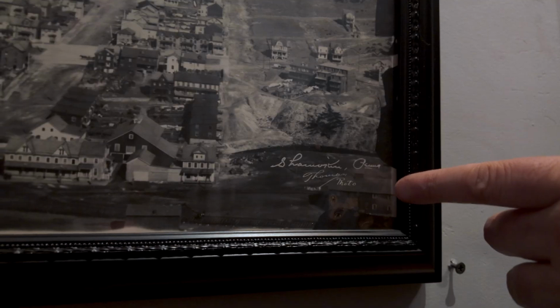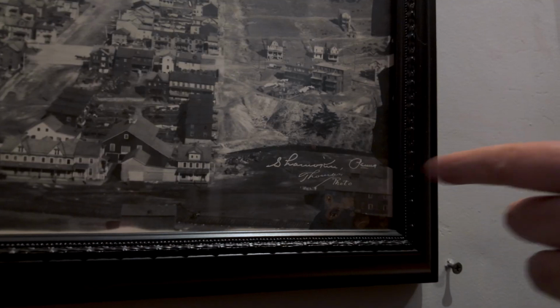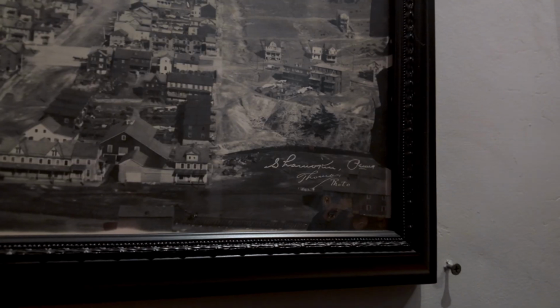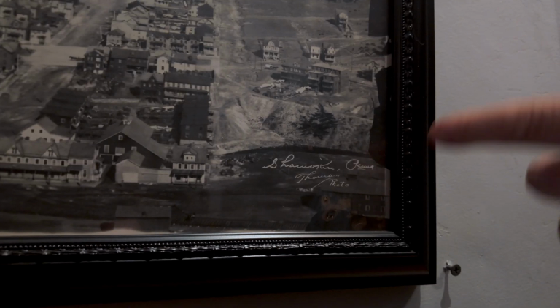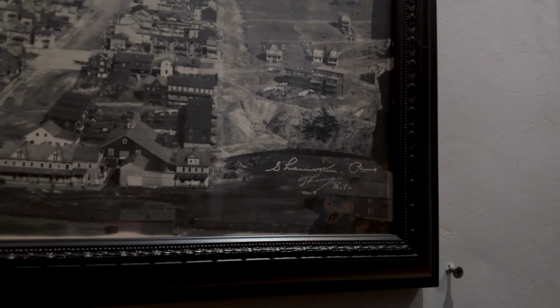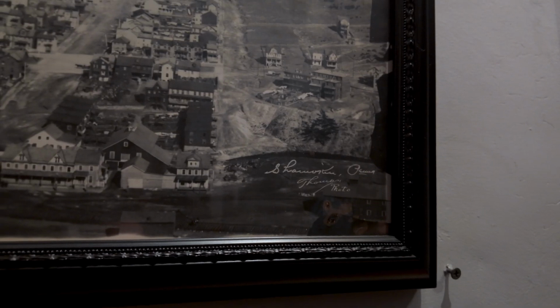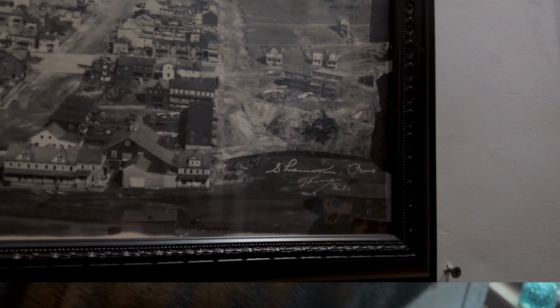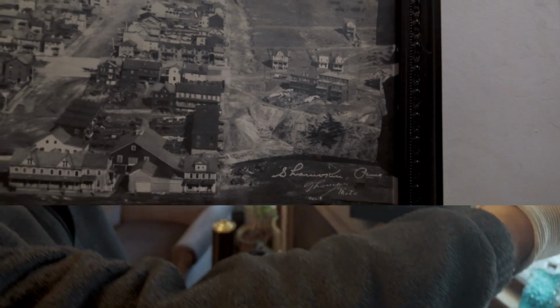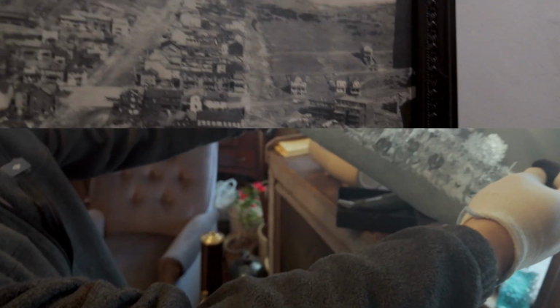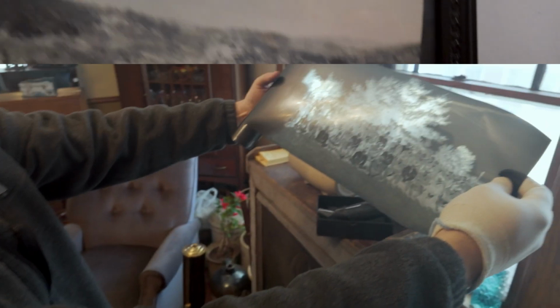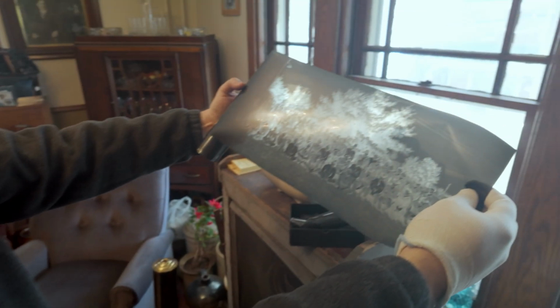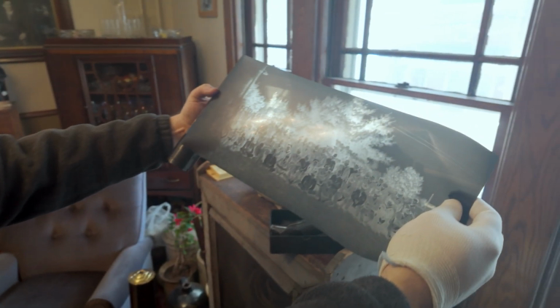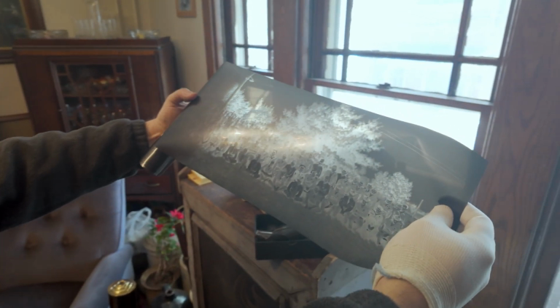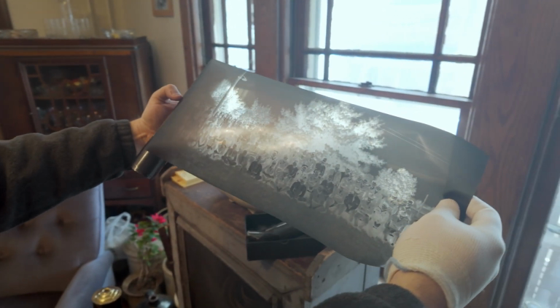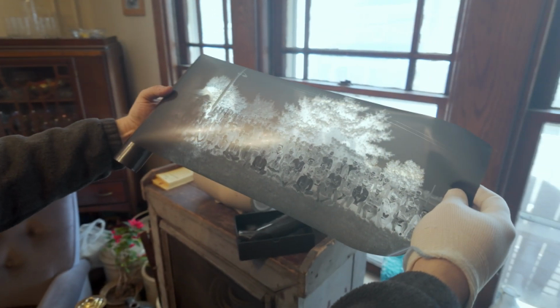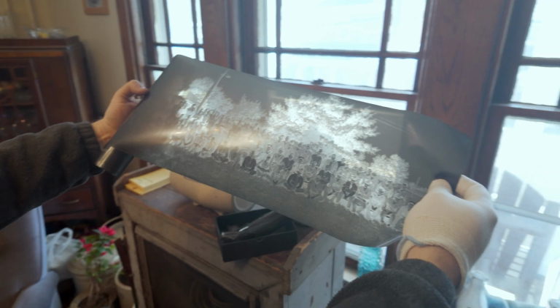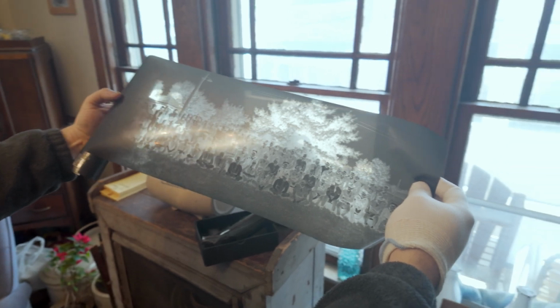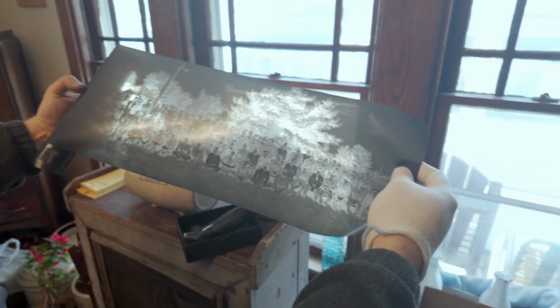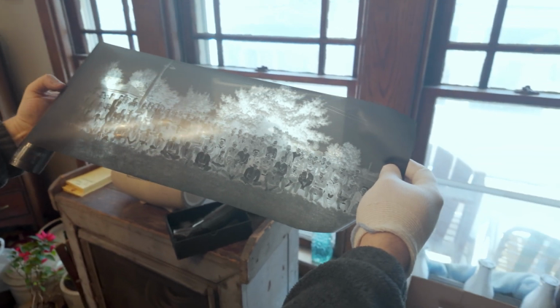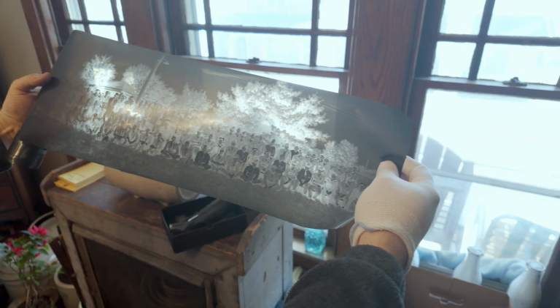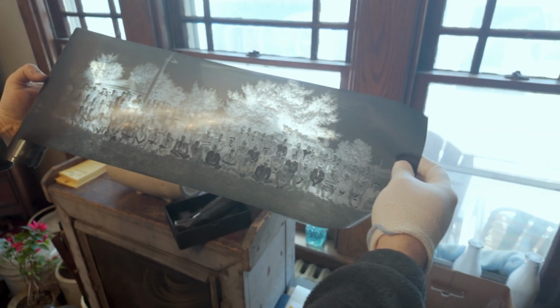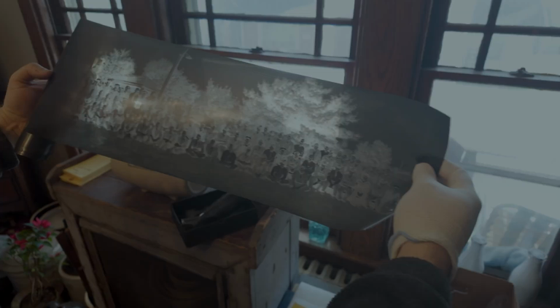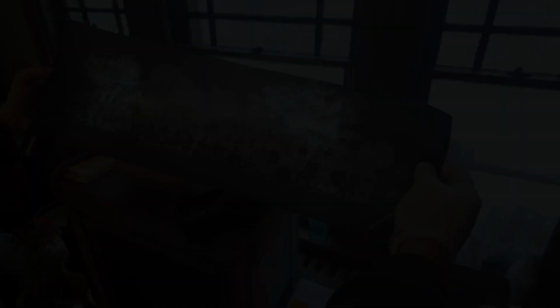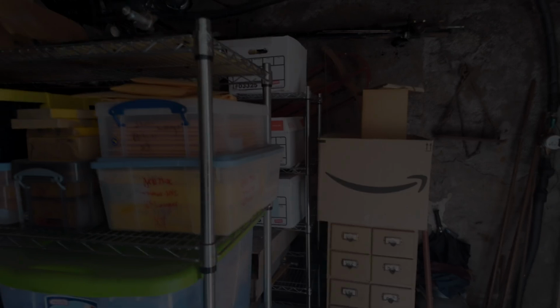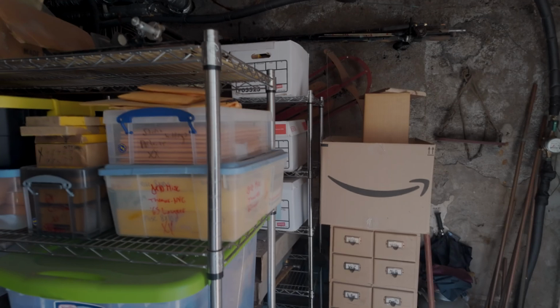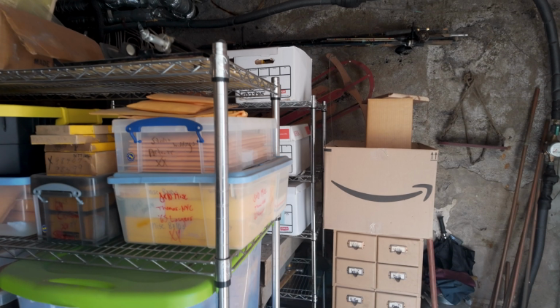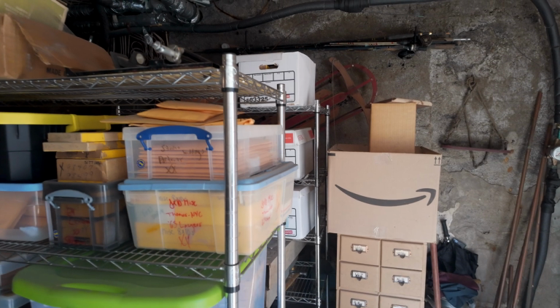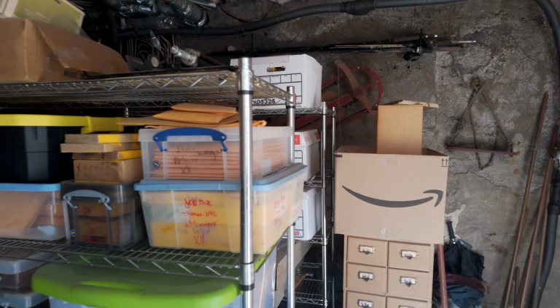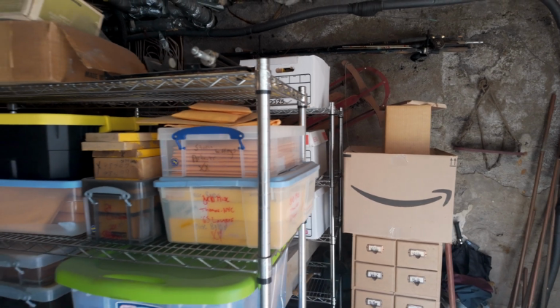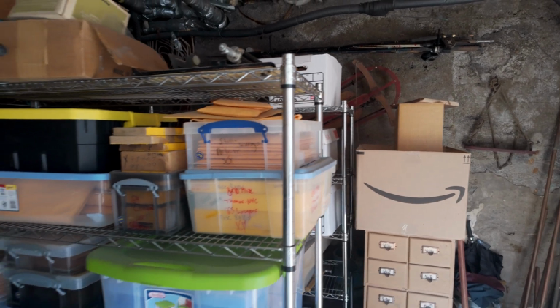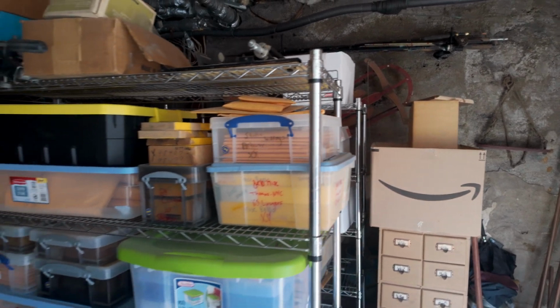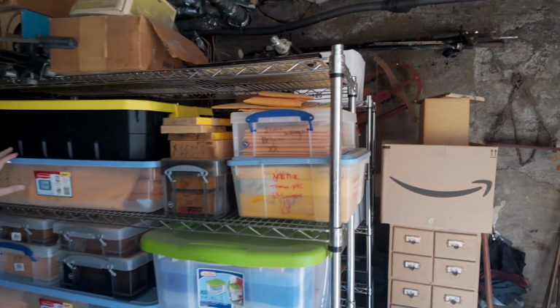So this is Shamokin 1908. And you can see these are all guys from World War I and II. These are negatives that I scanned already.